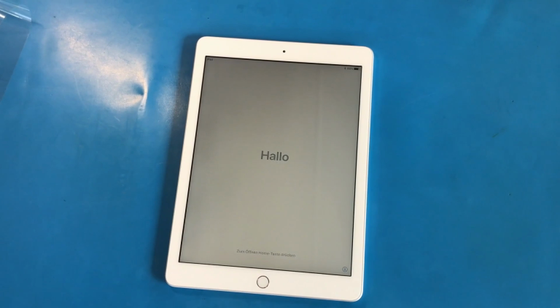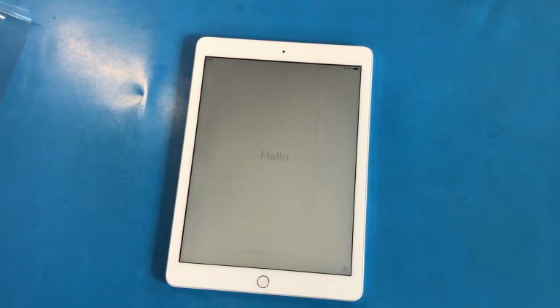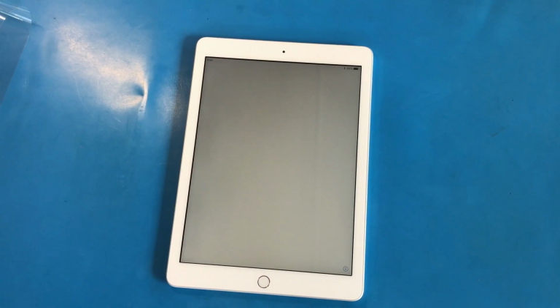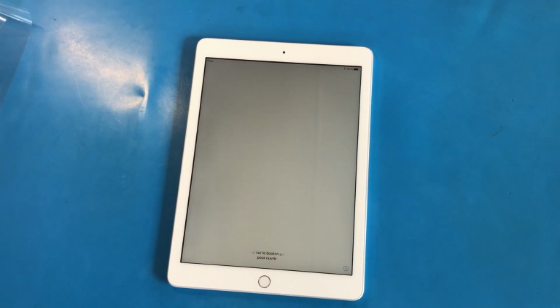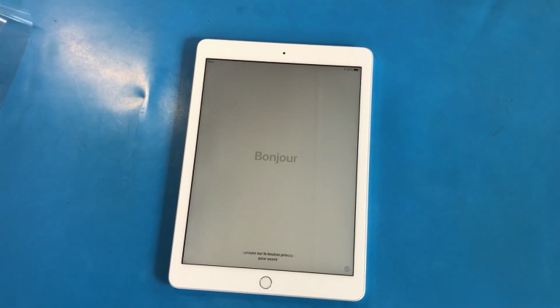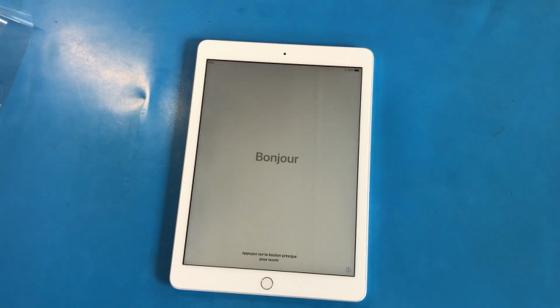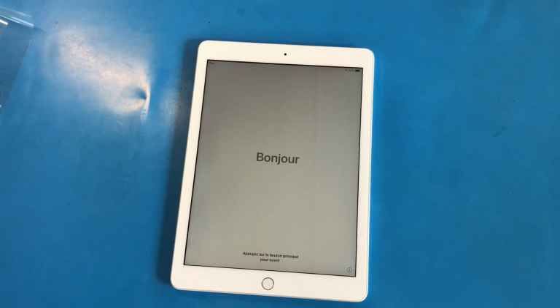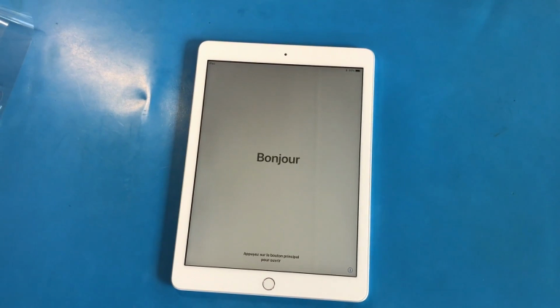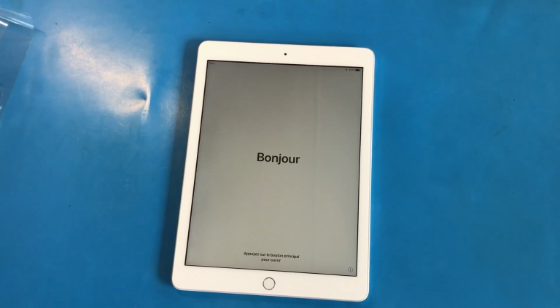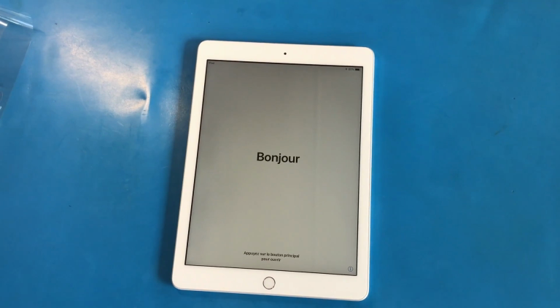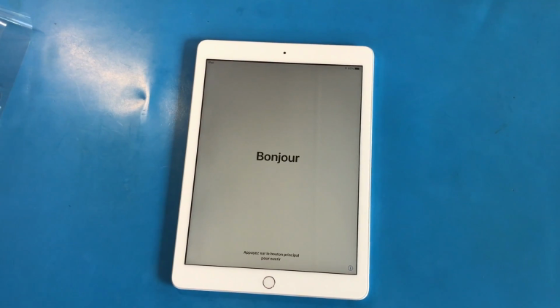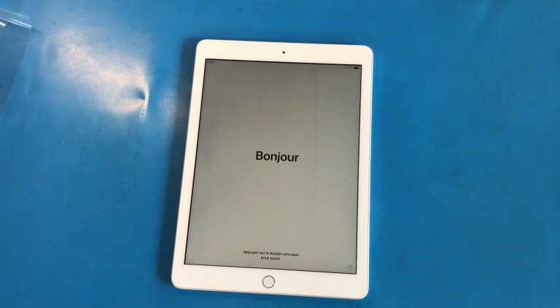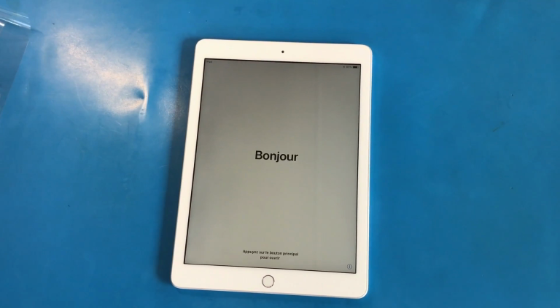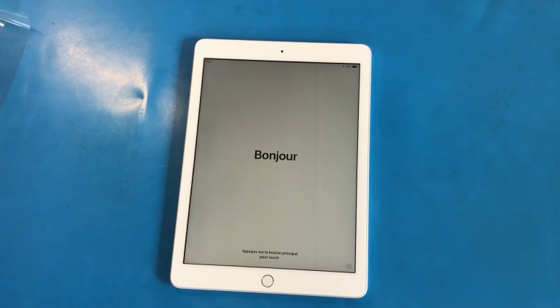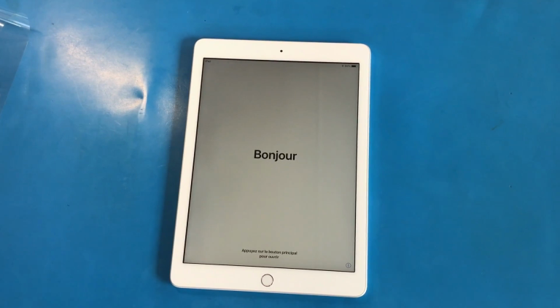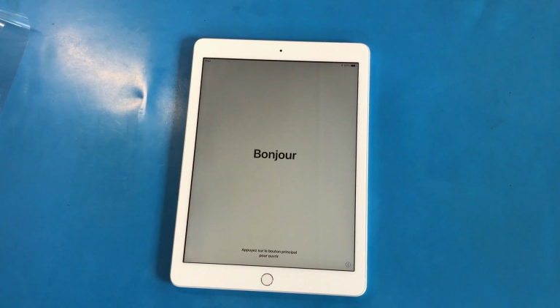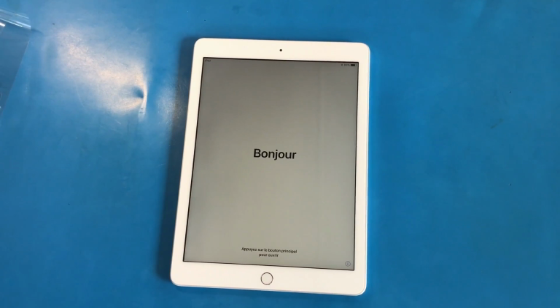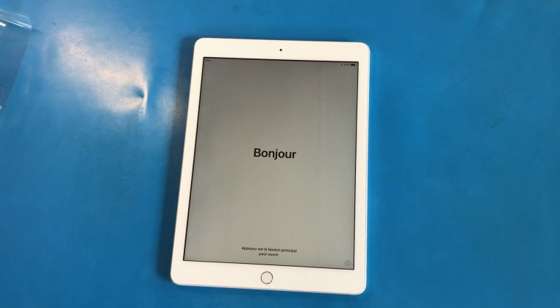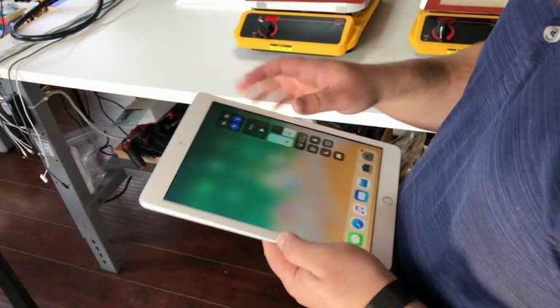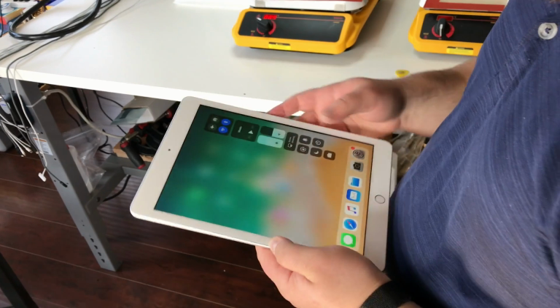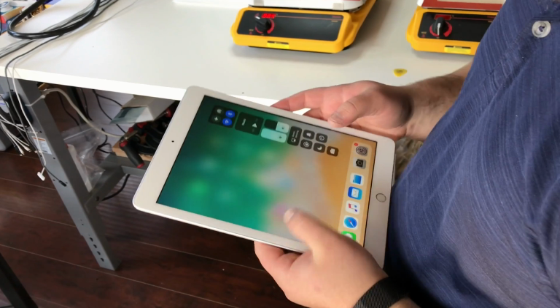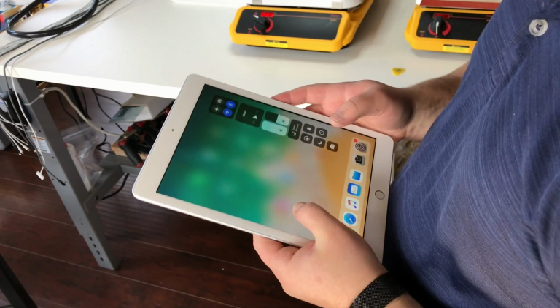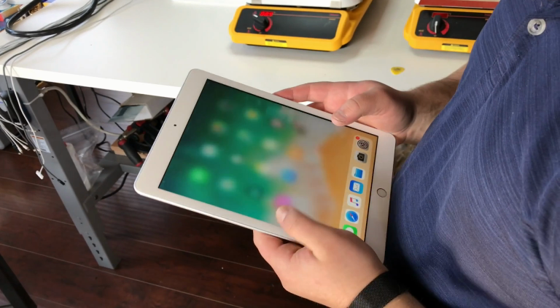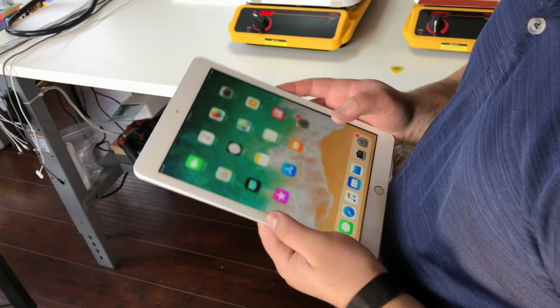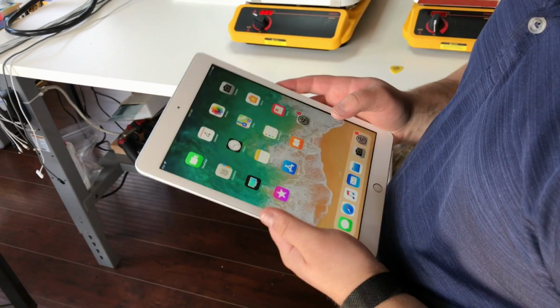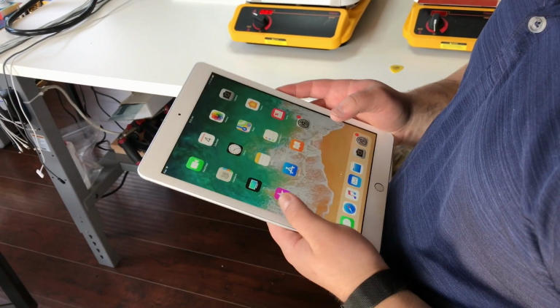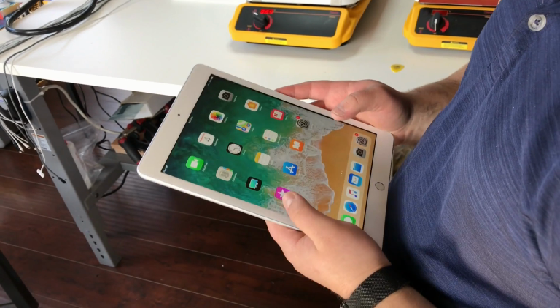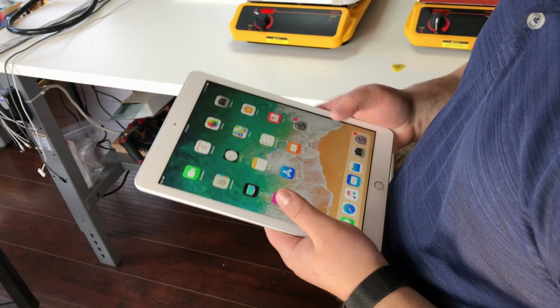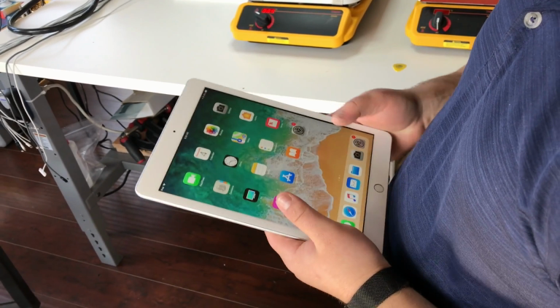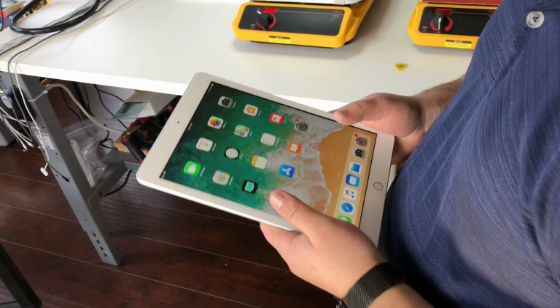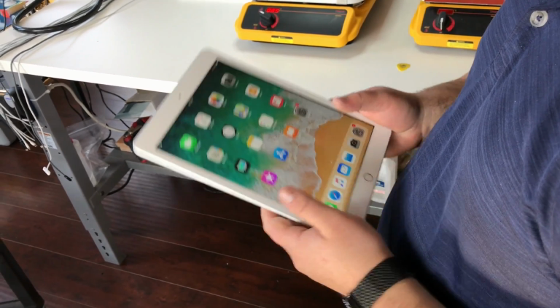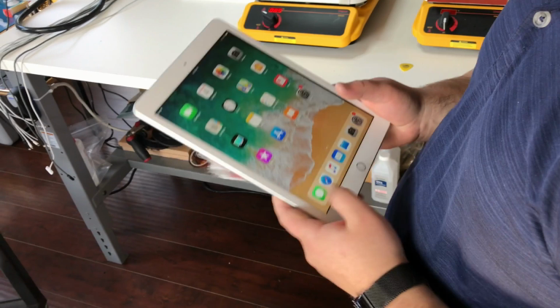This iPad also has the A10 Fusion chip and comes pre-installed with iOS 11.